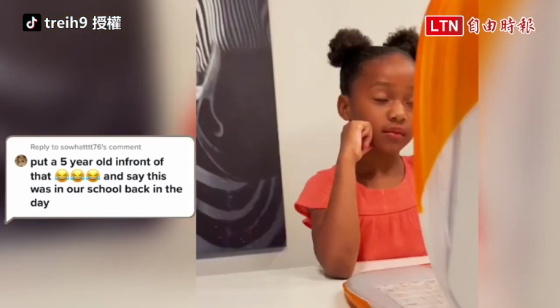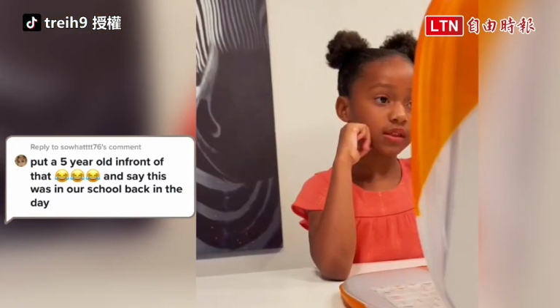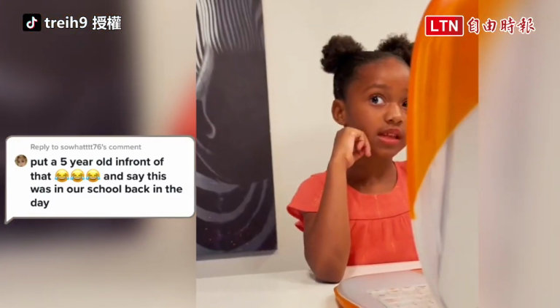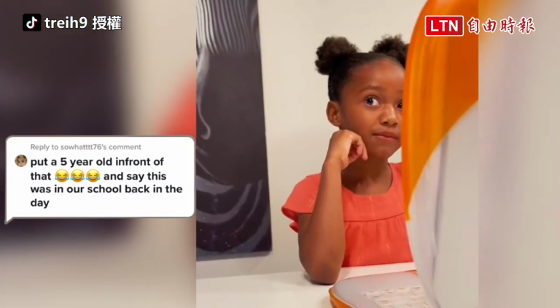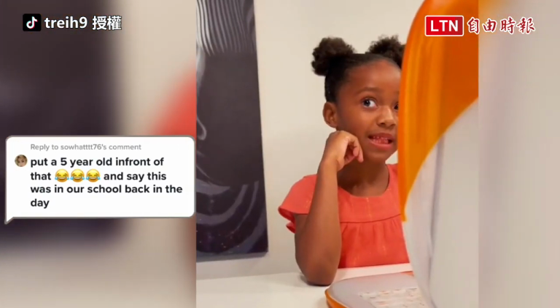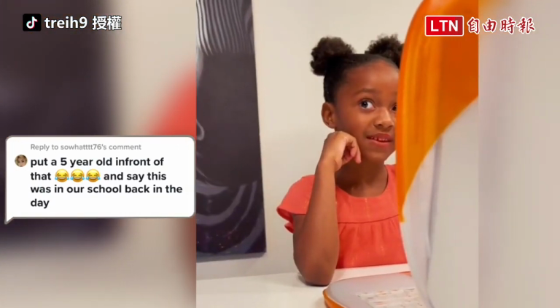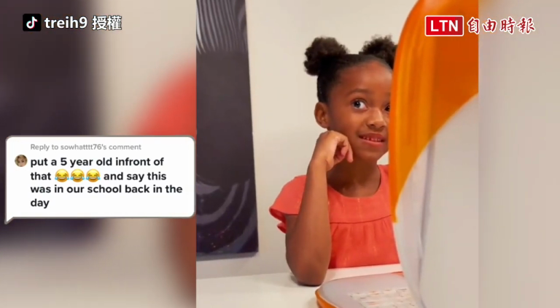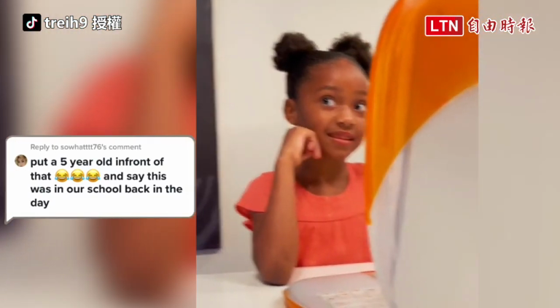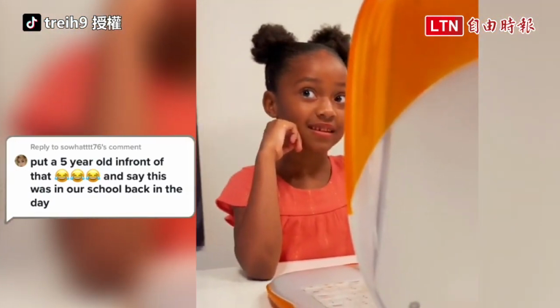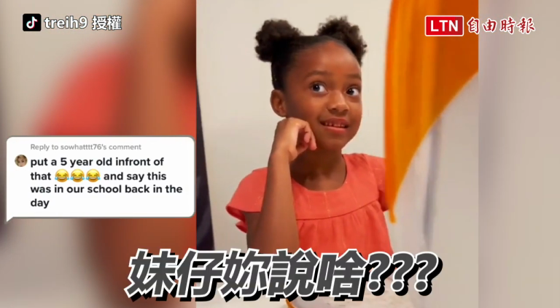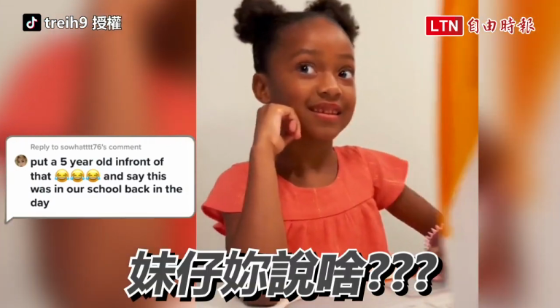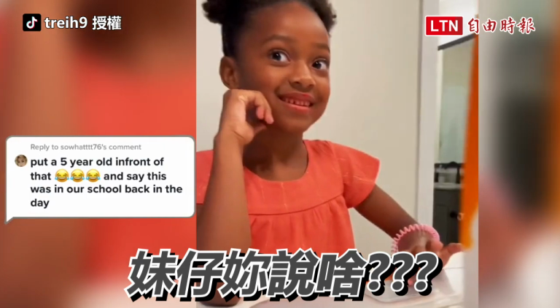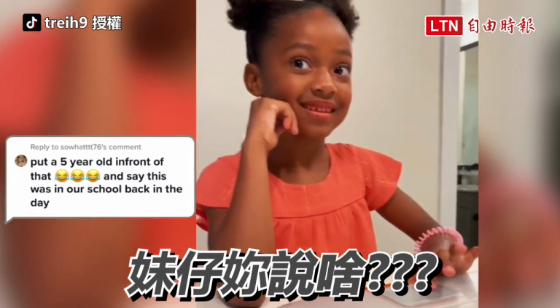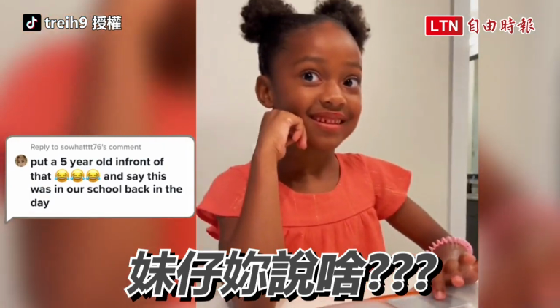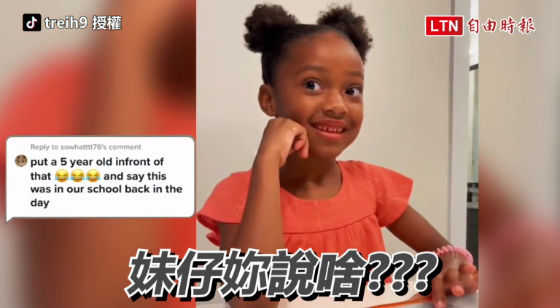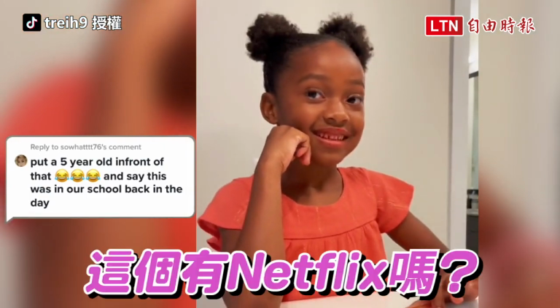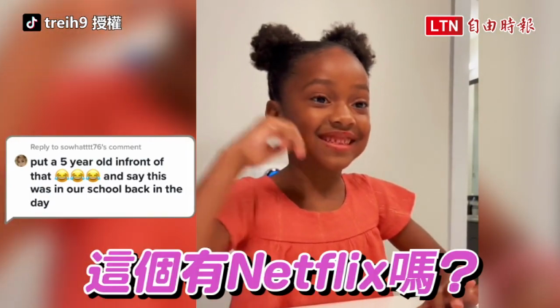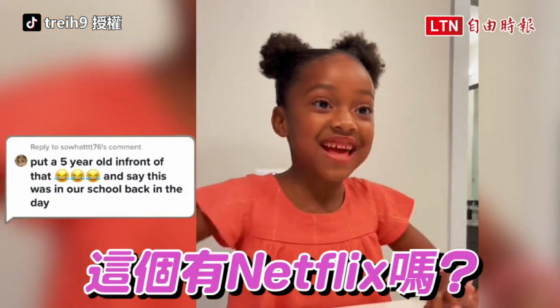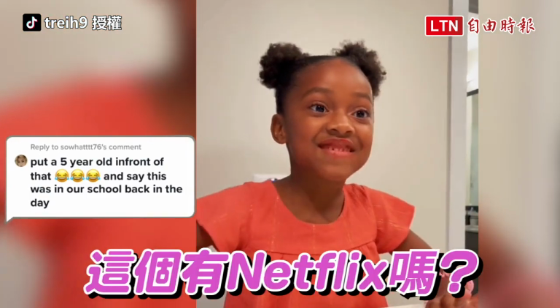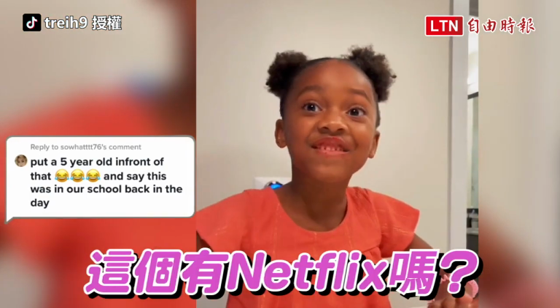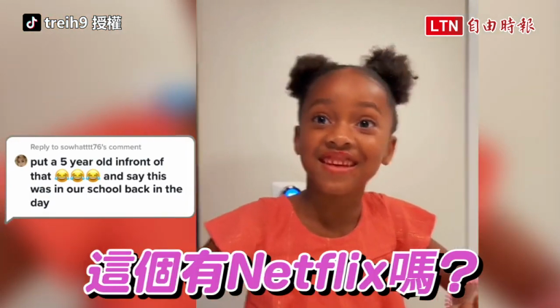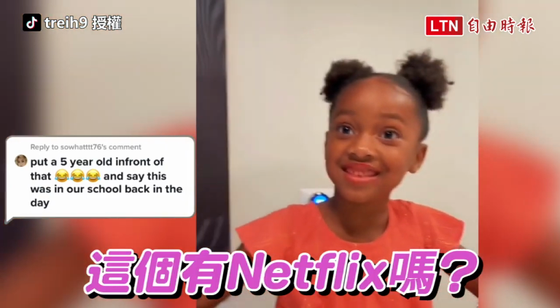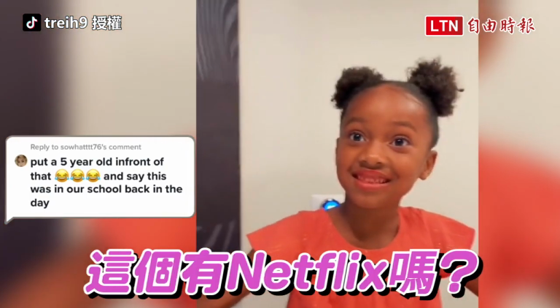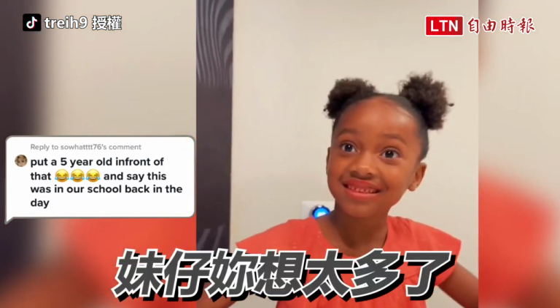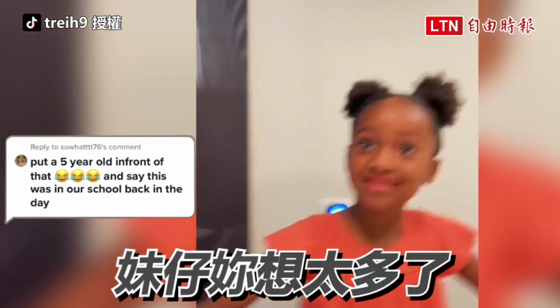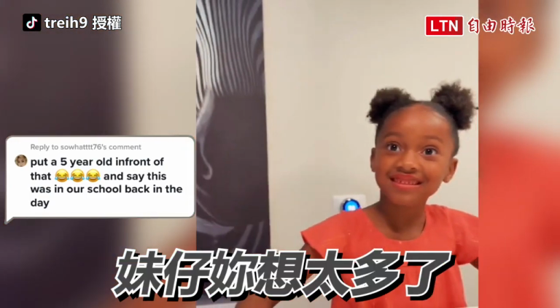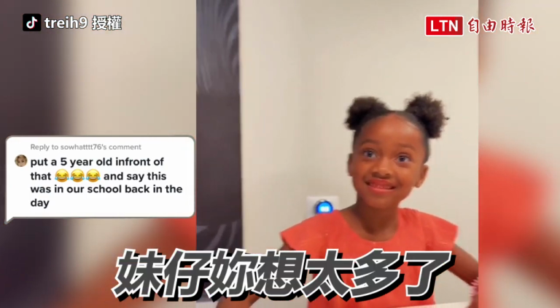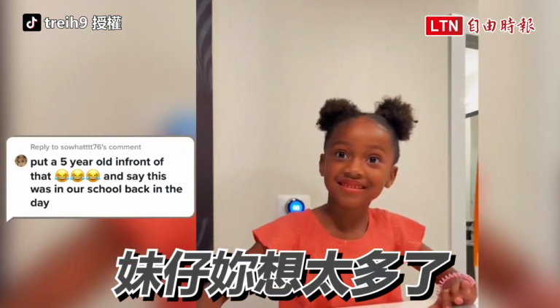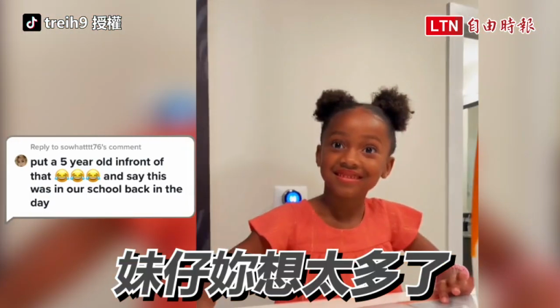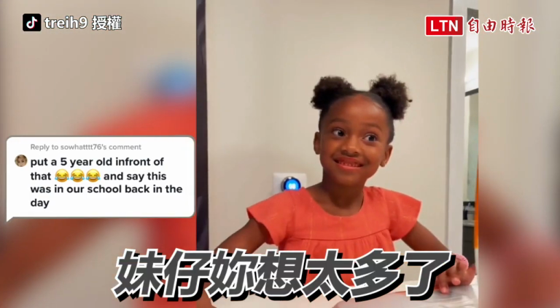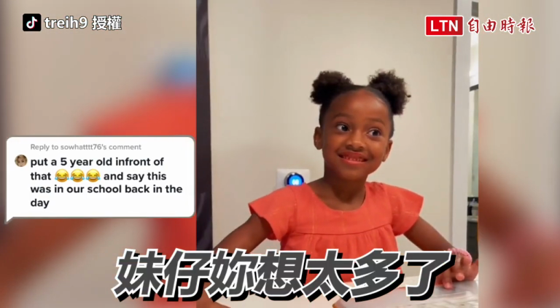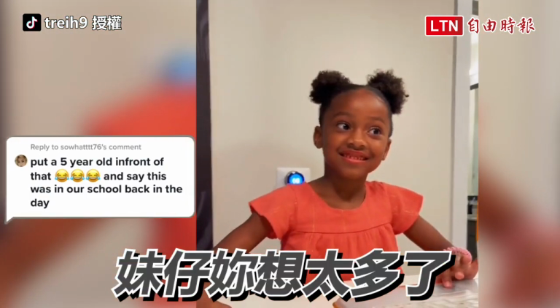Does this have Netflix? Does this have Netflix? No, it does not have Netflix.